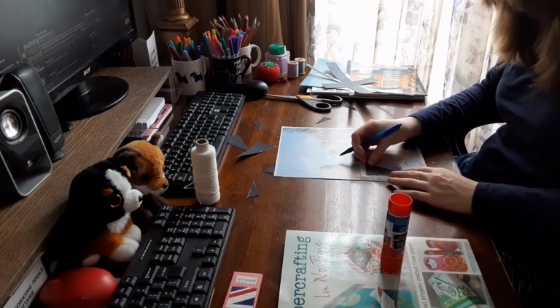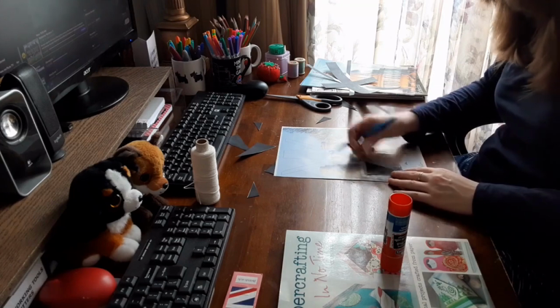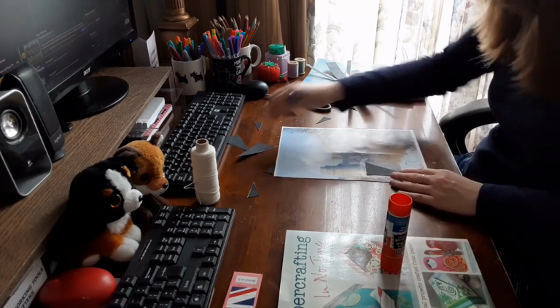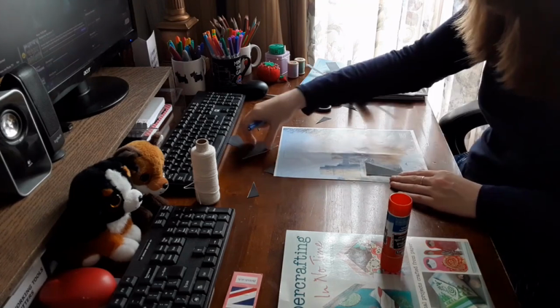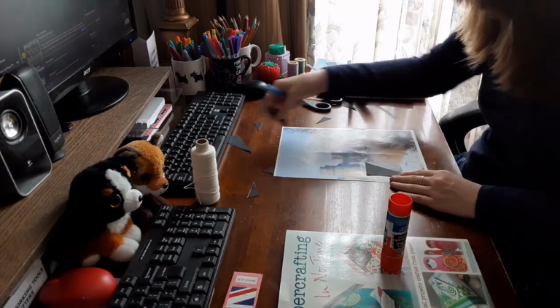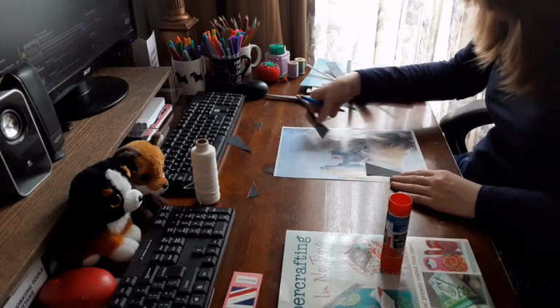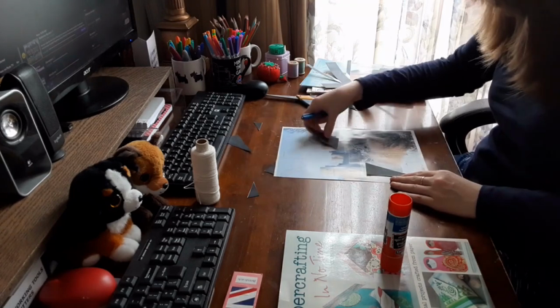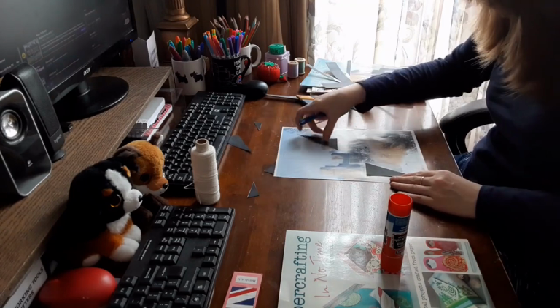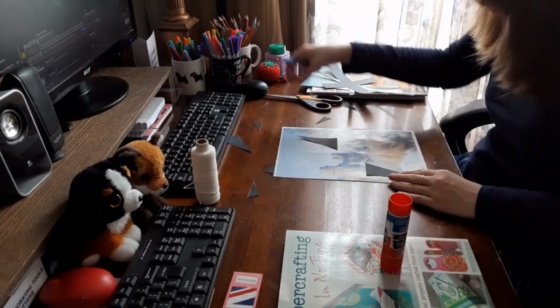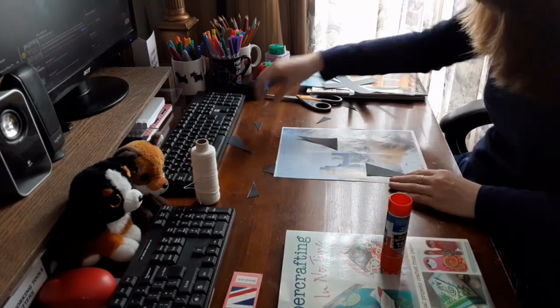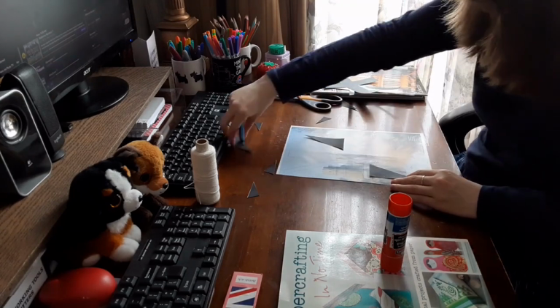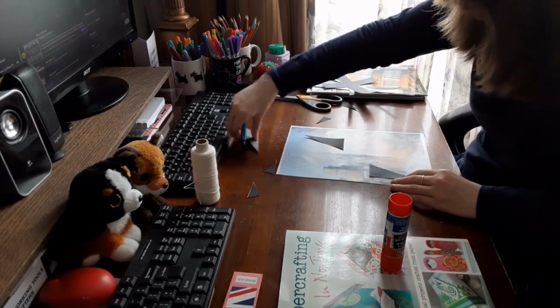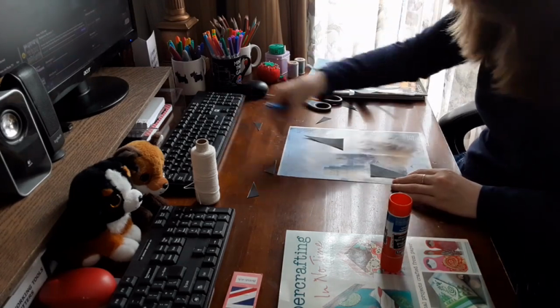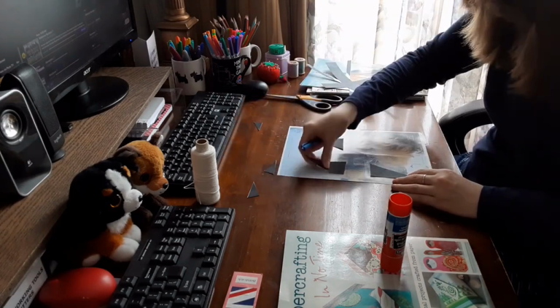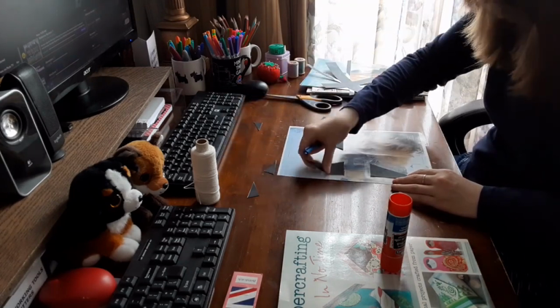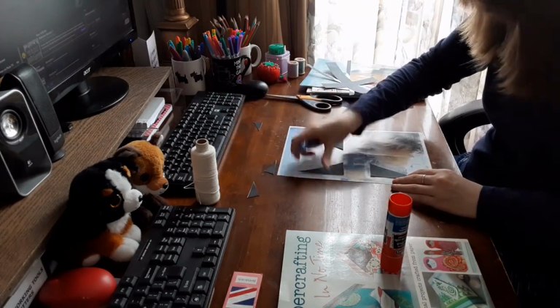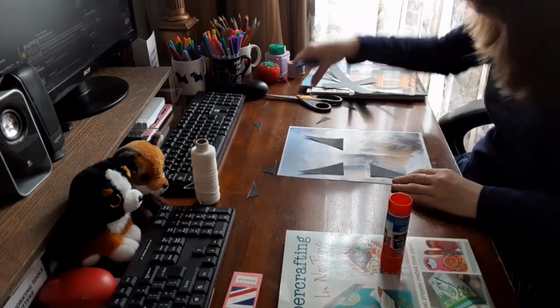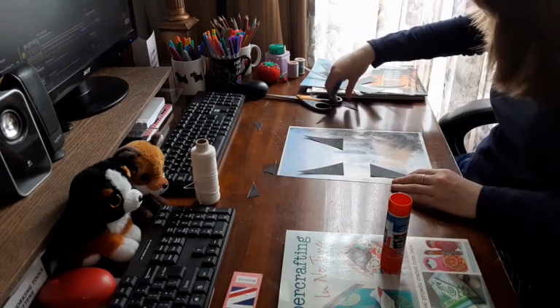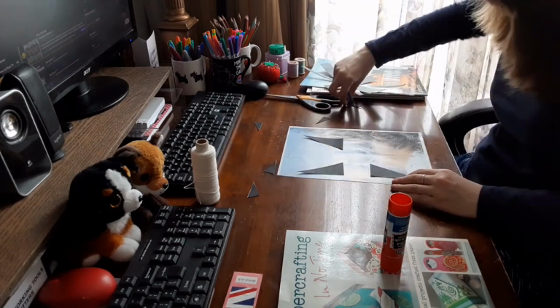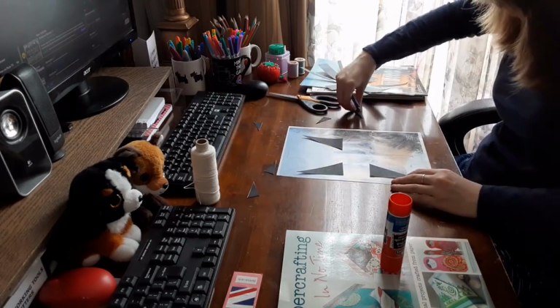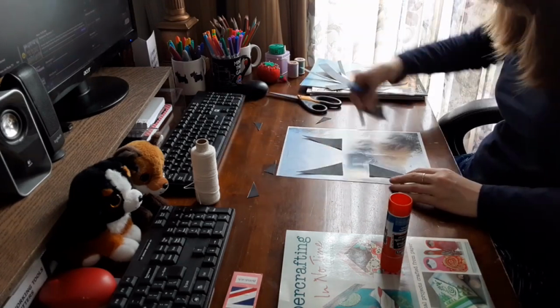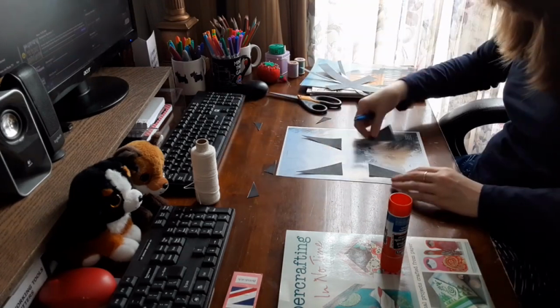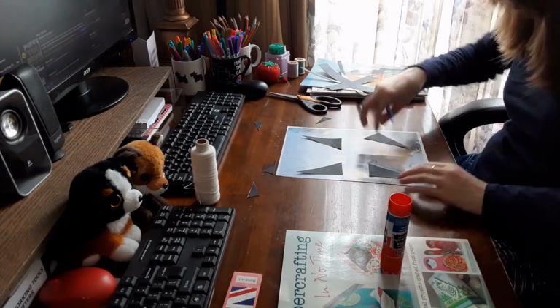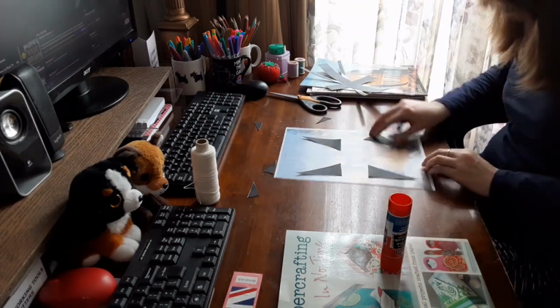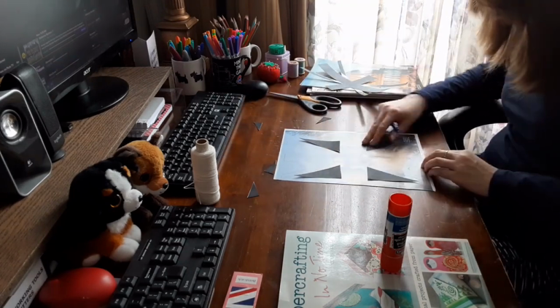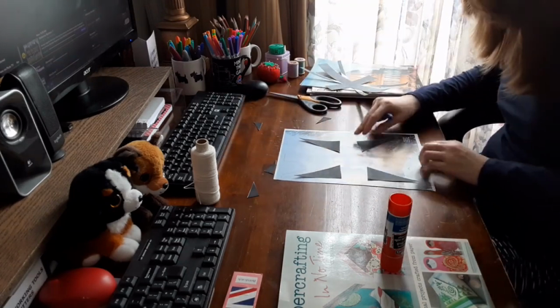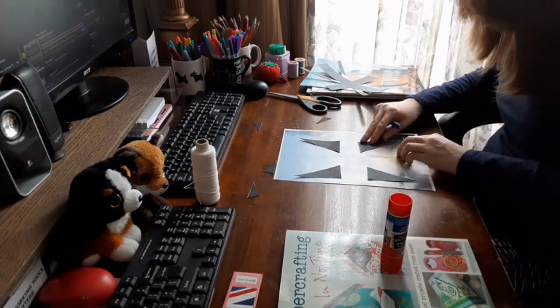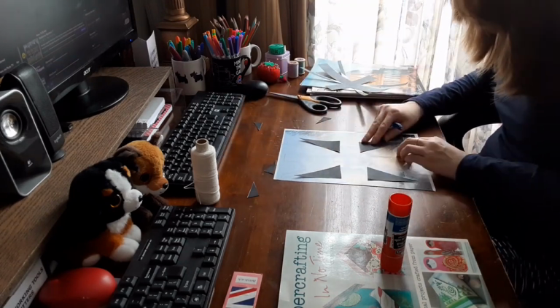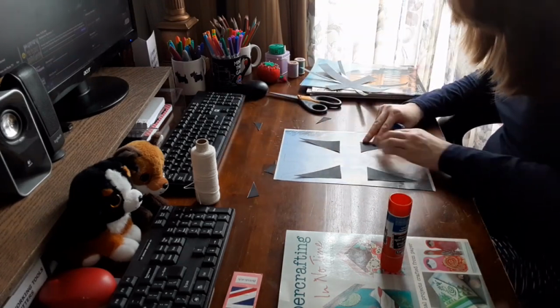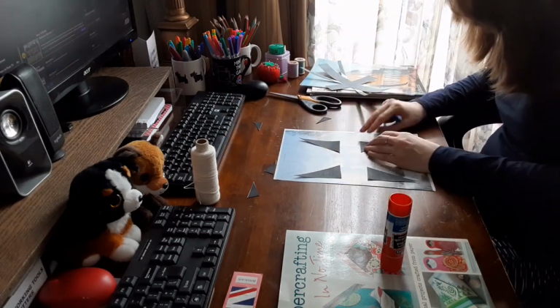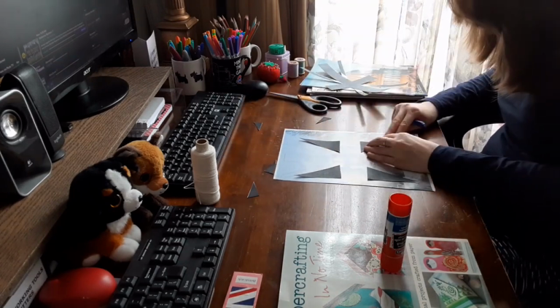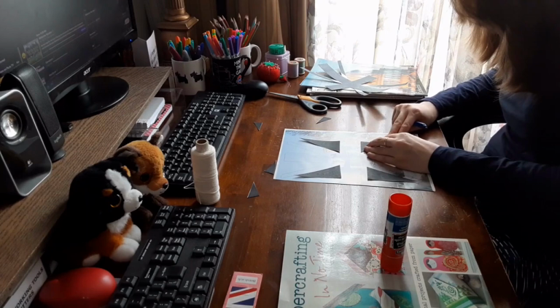Once I traced the cross, I moved onto the eight triangles.